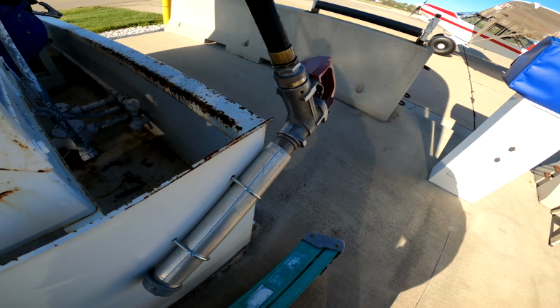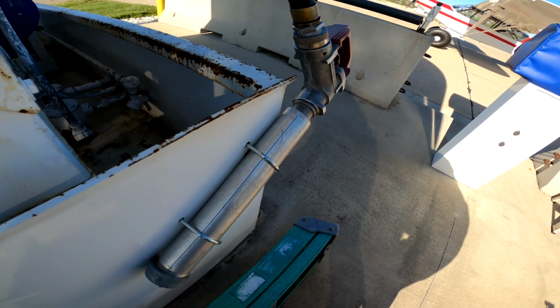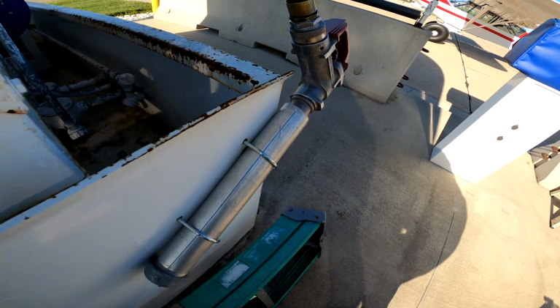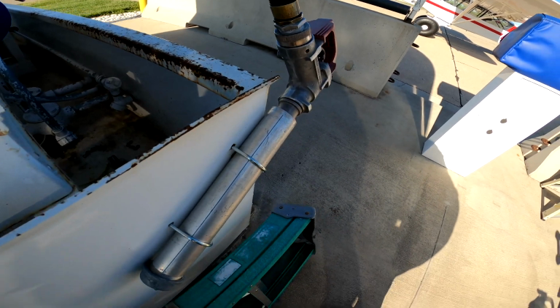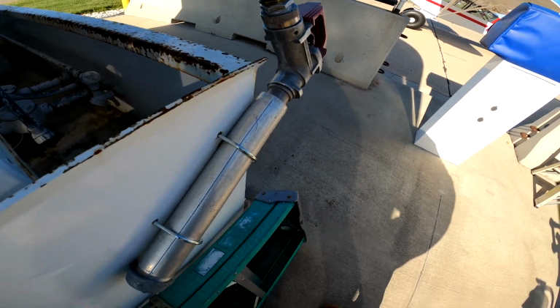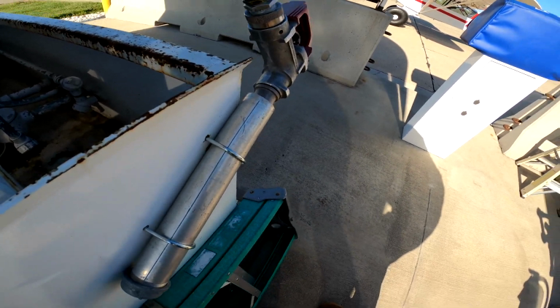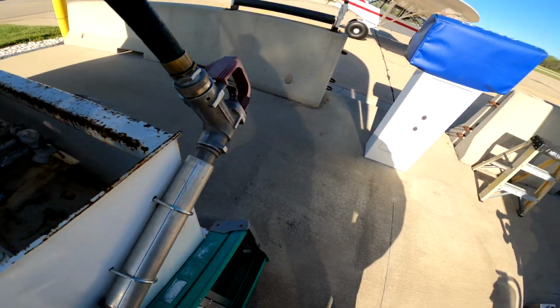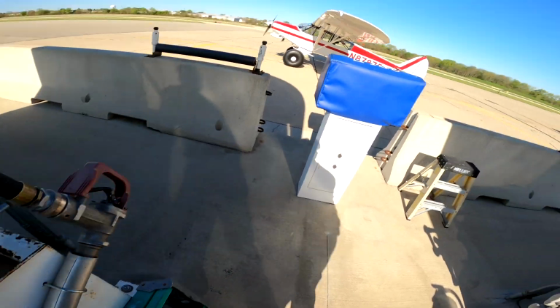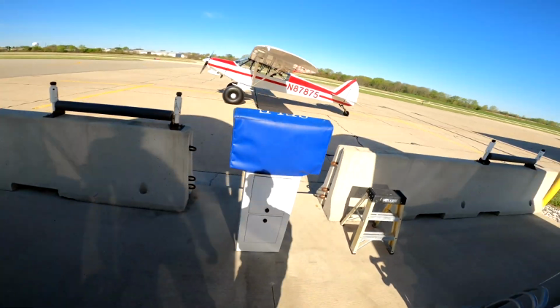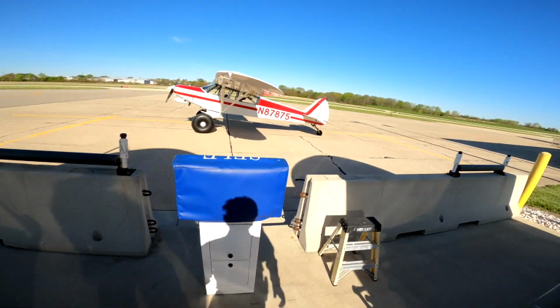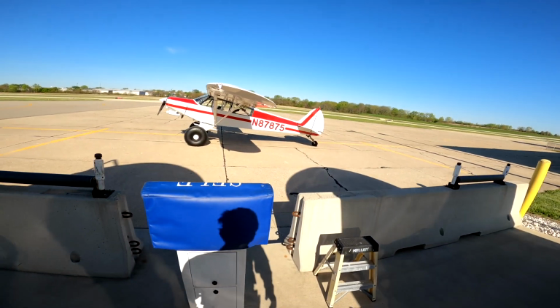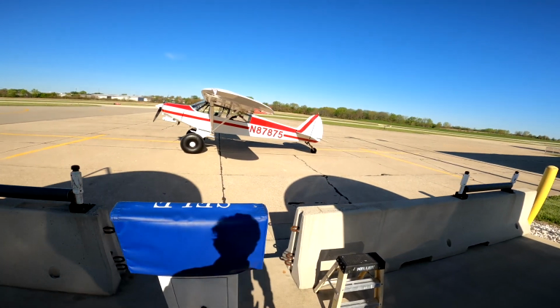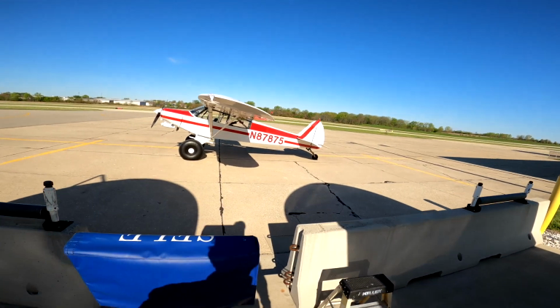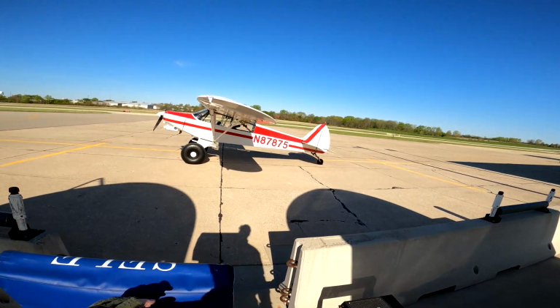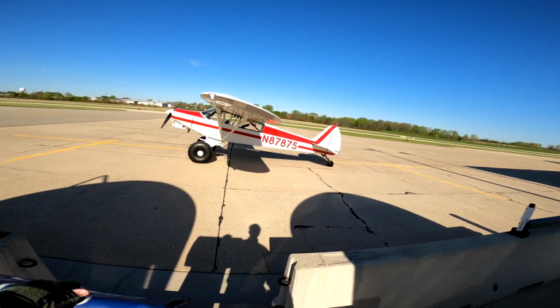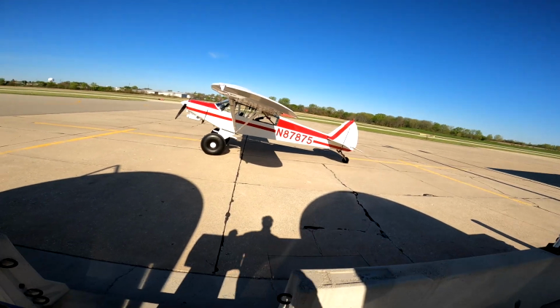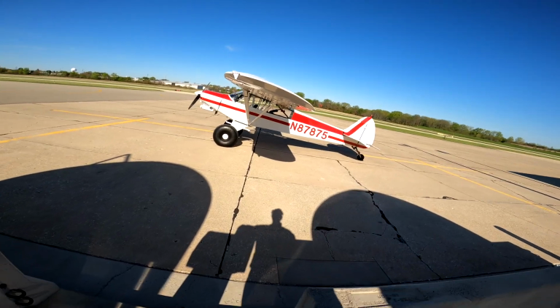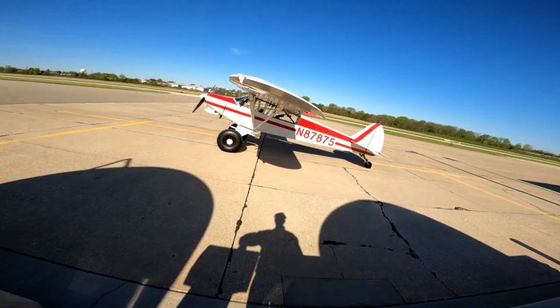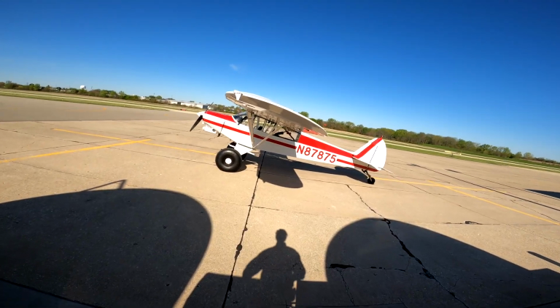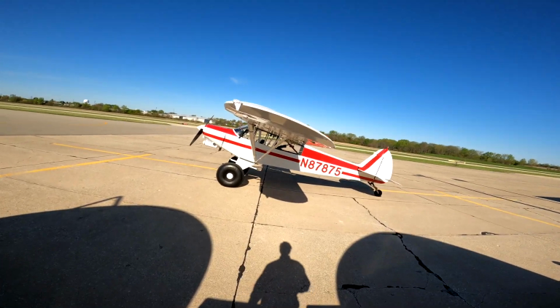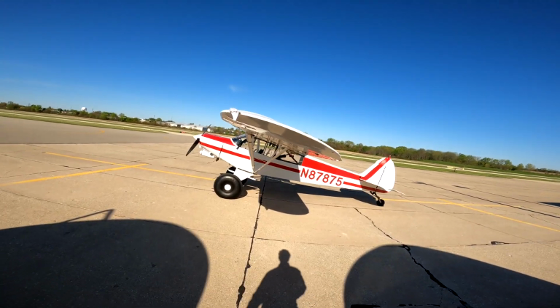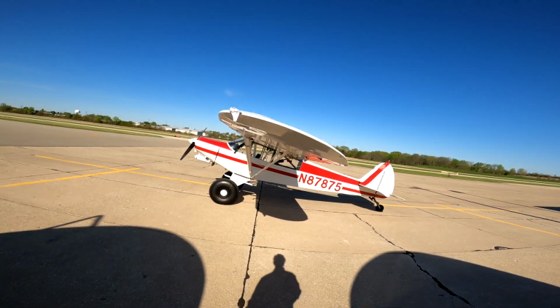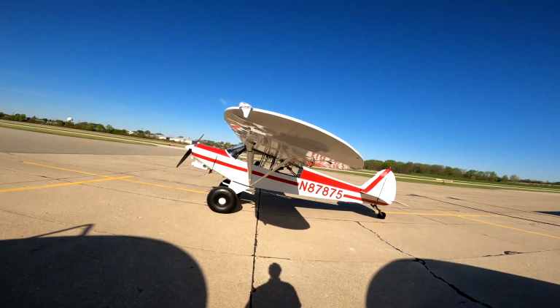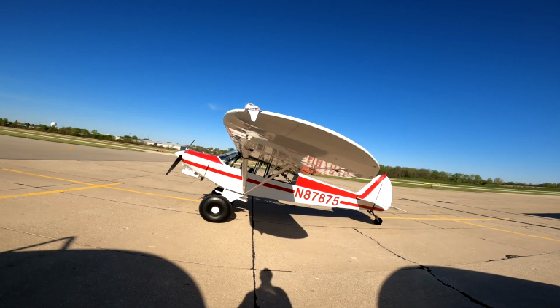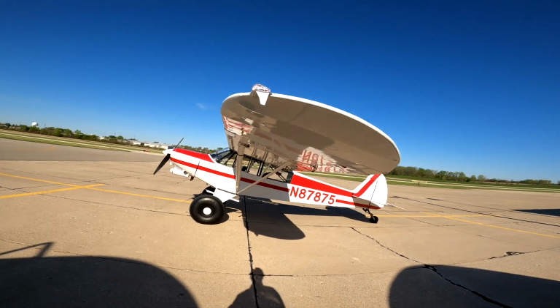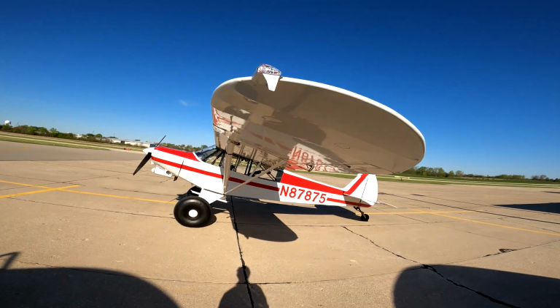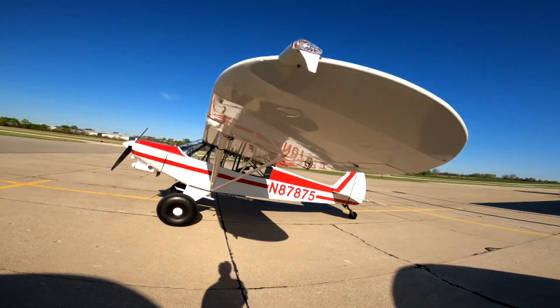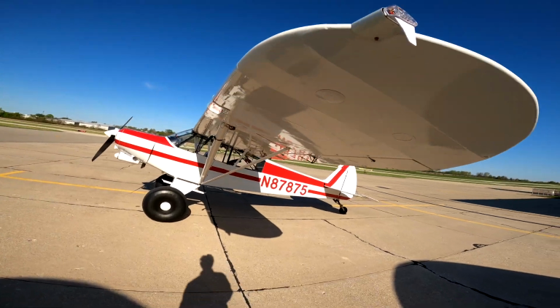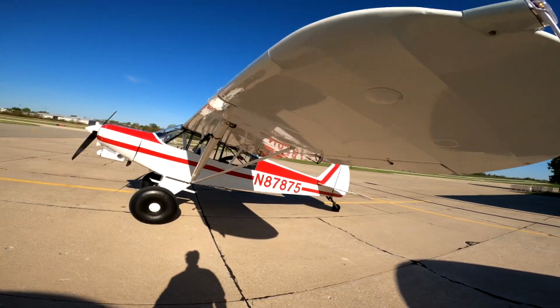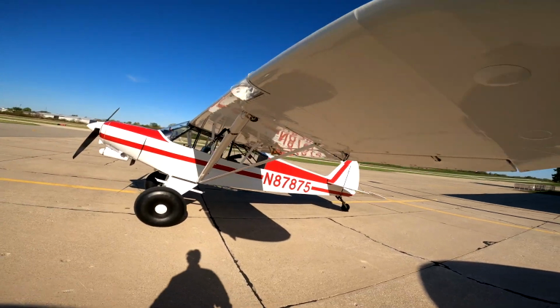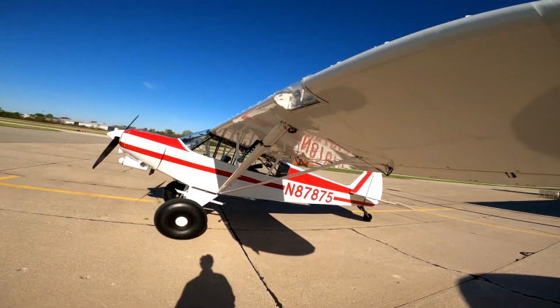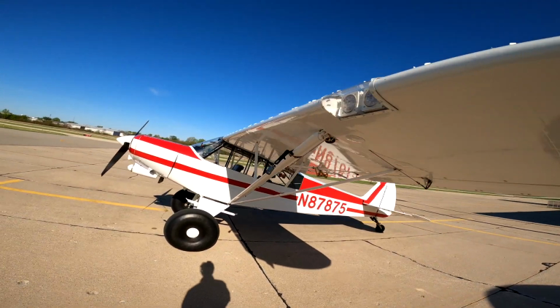Set it neatly there, and now we can get in the plane and taxi back to our hangar.